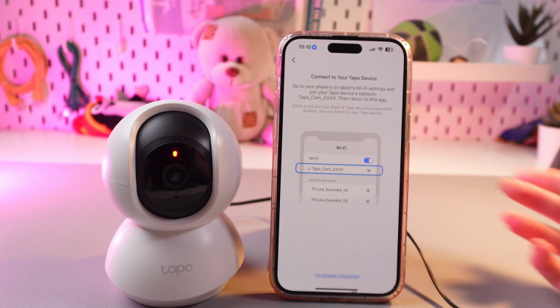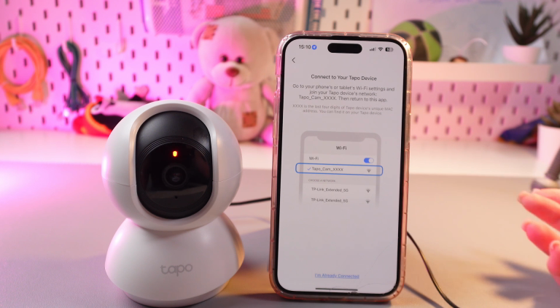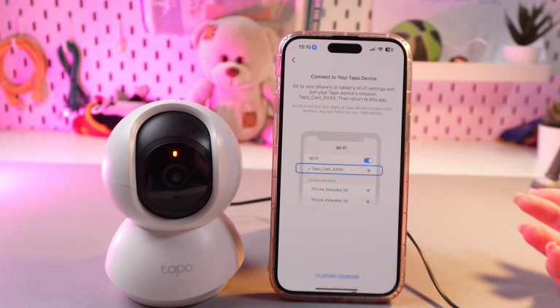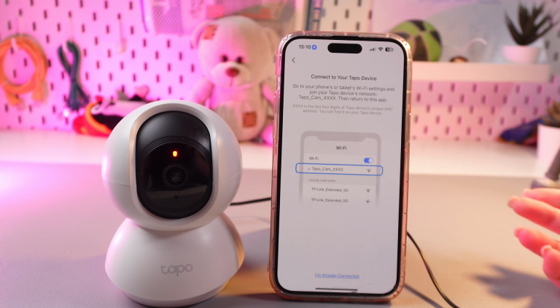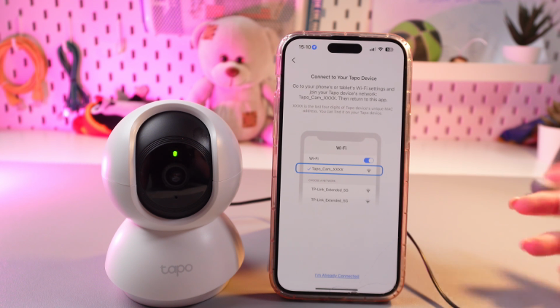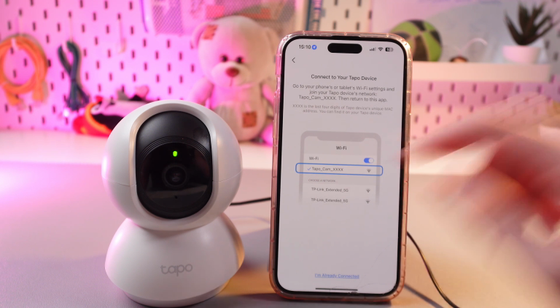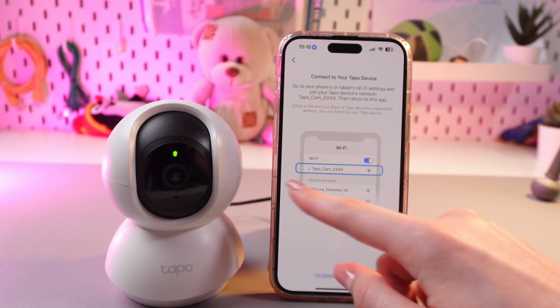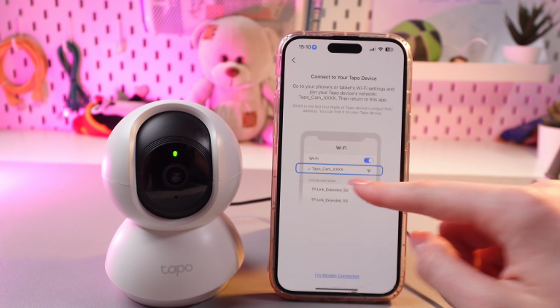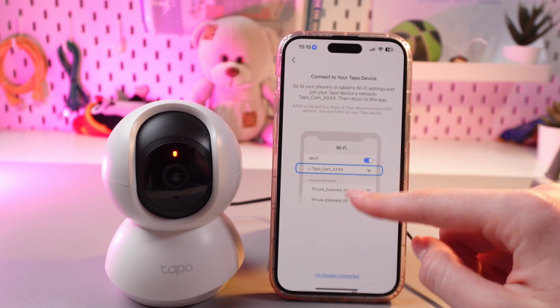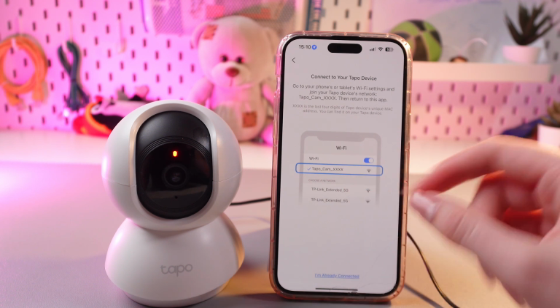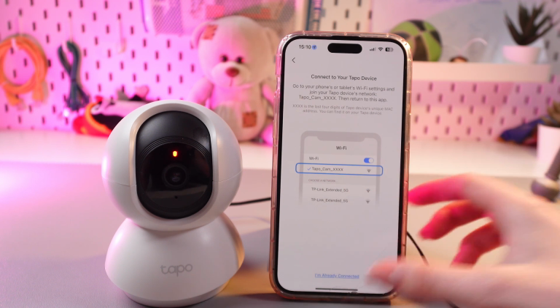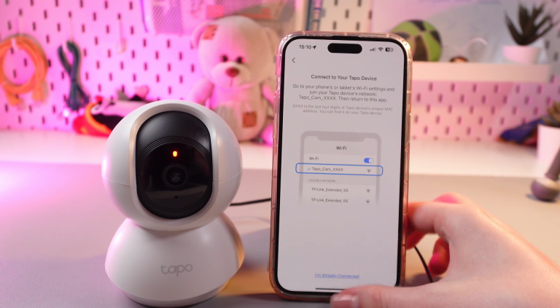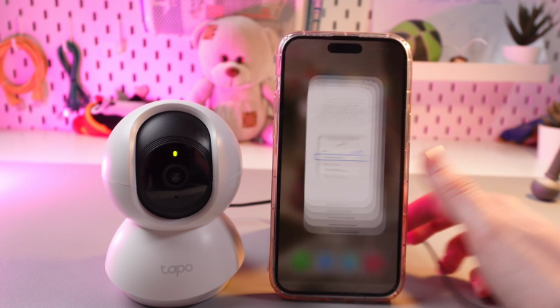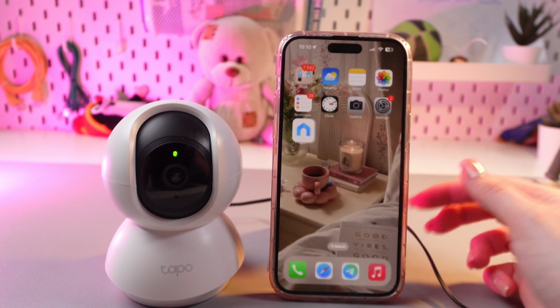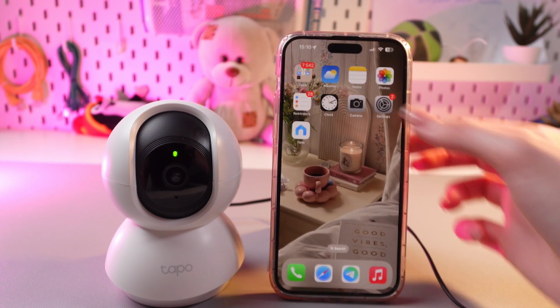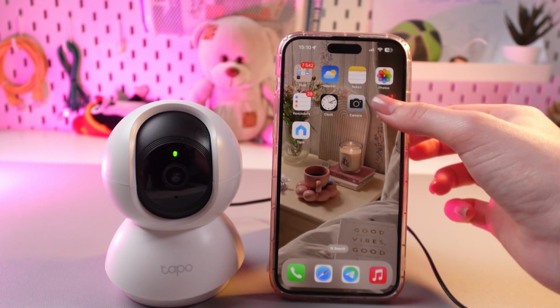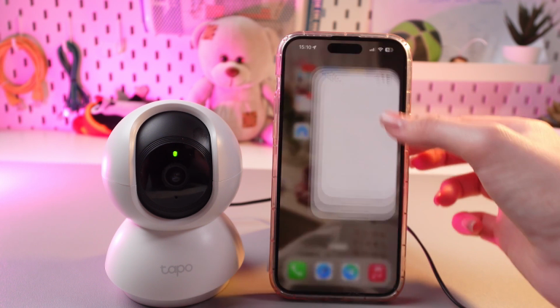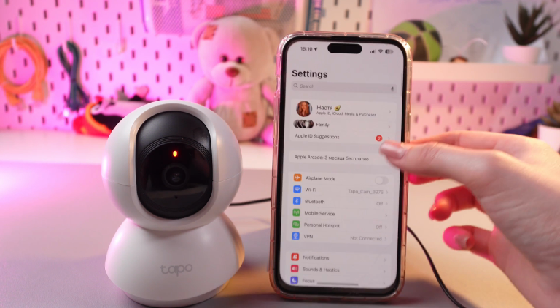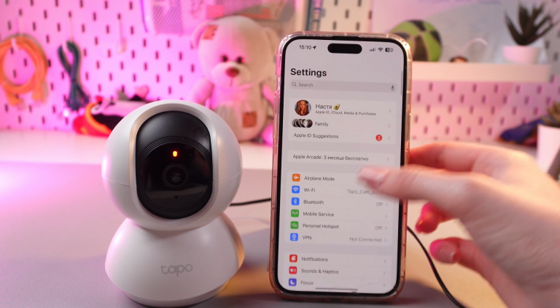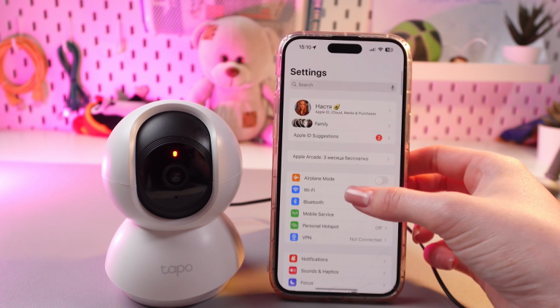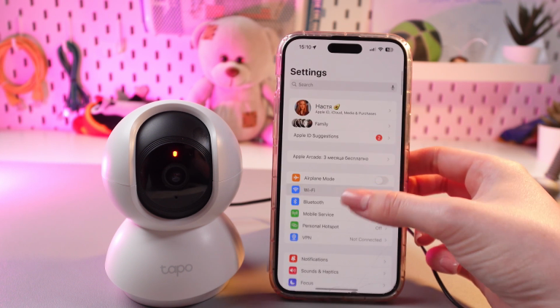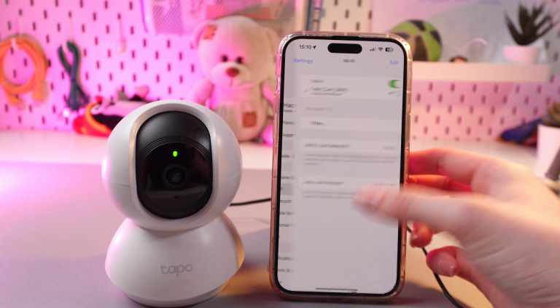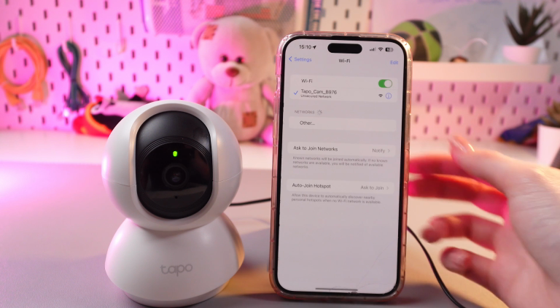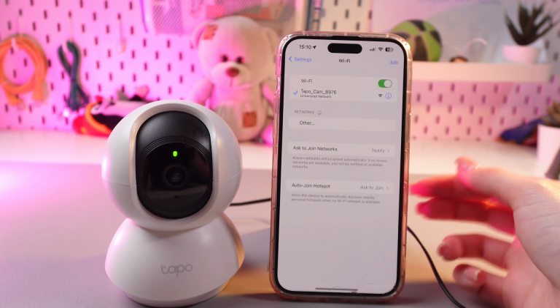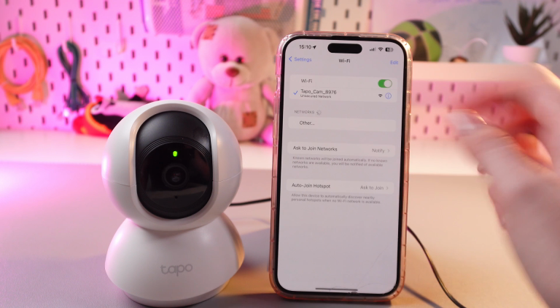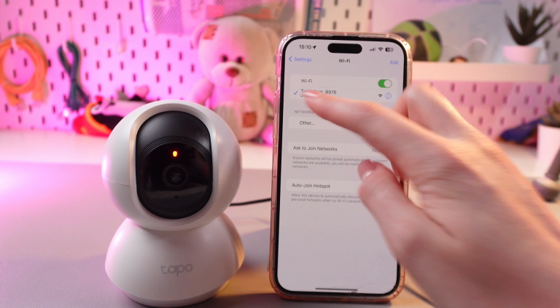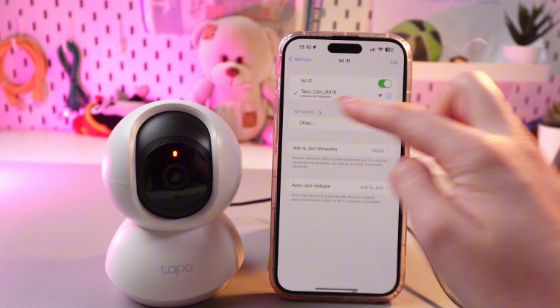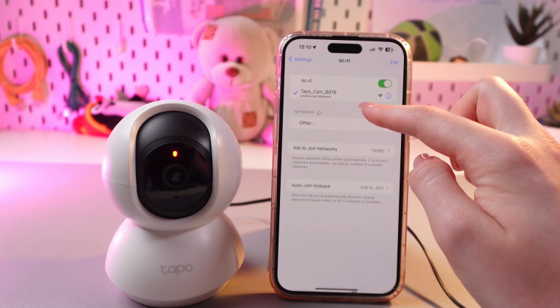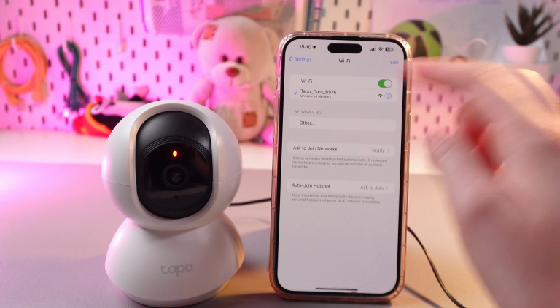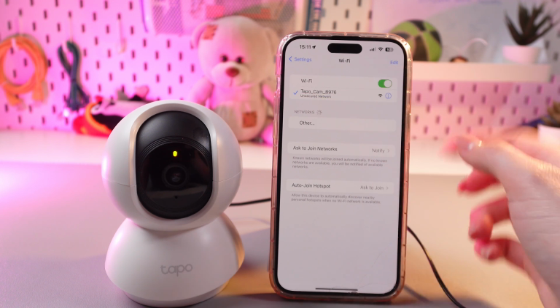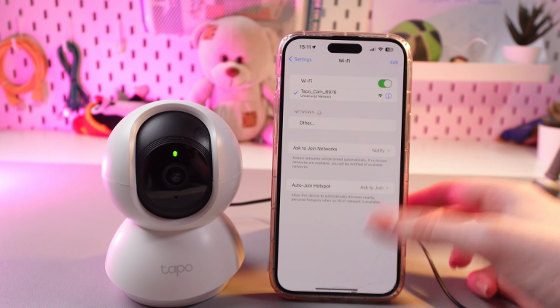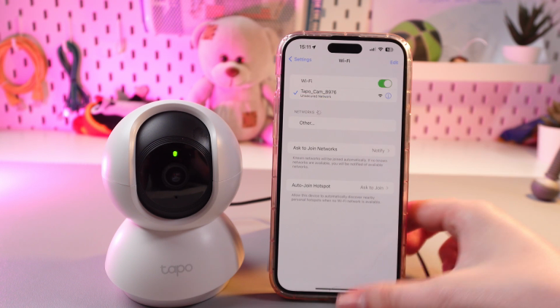Now you need to connect to this TAPO cam Wi-Fi. Open Settings, then go into Wi-Fi and connect to this network.